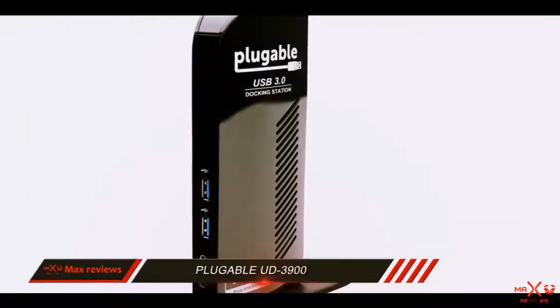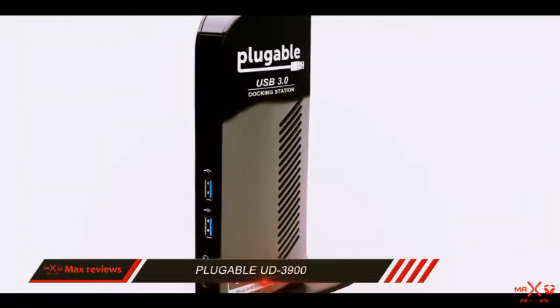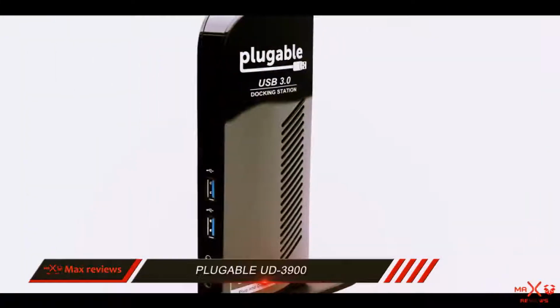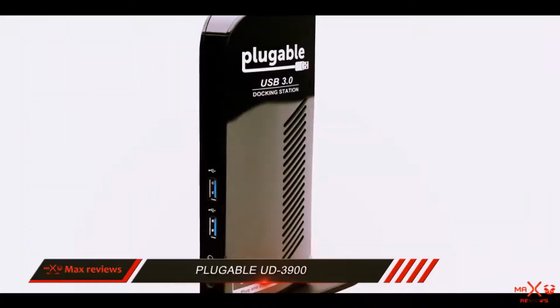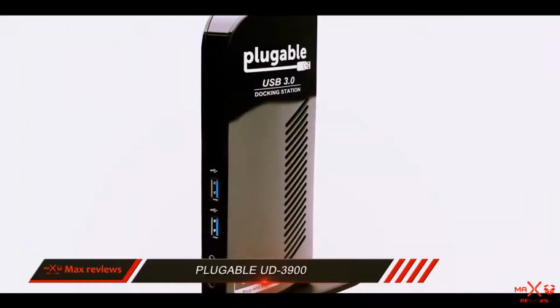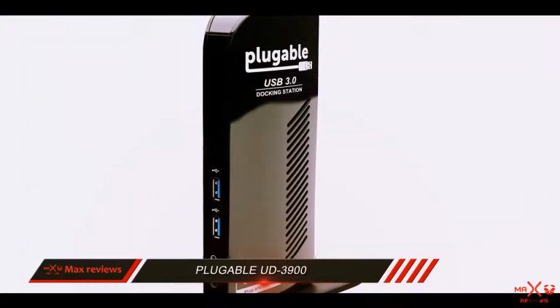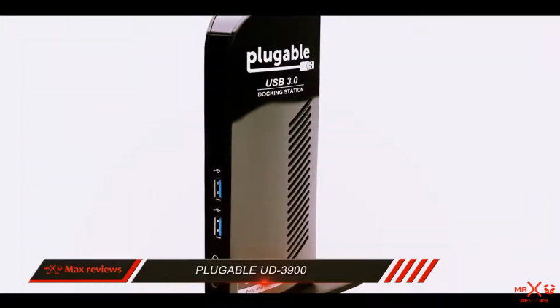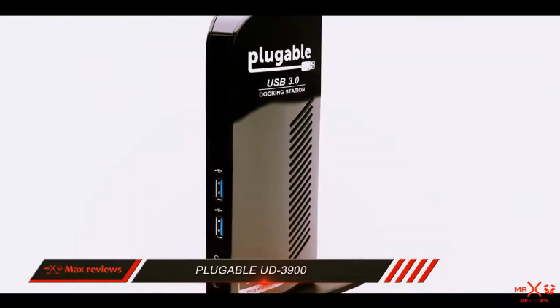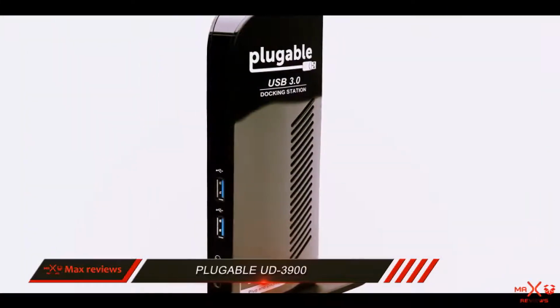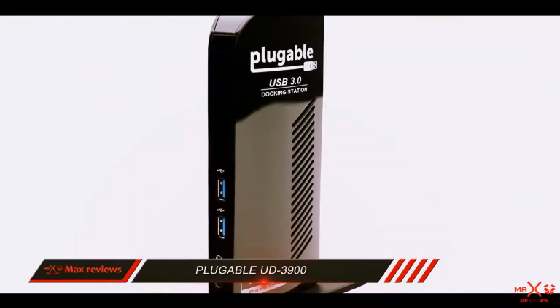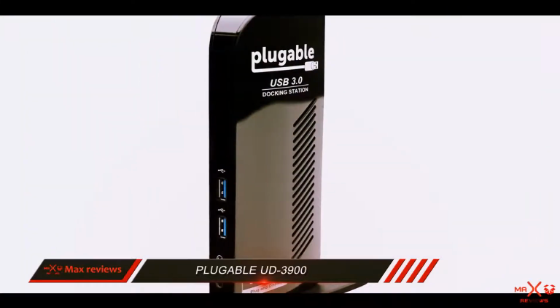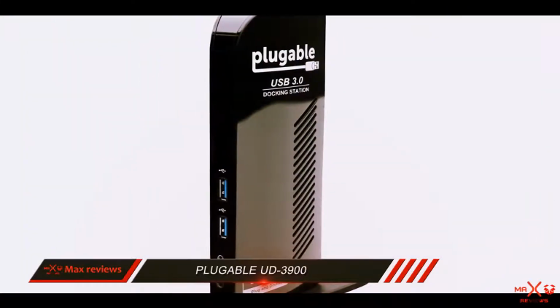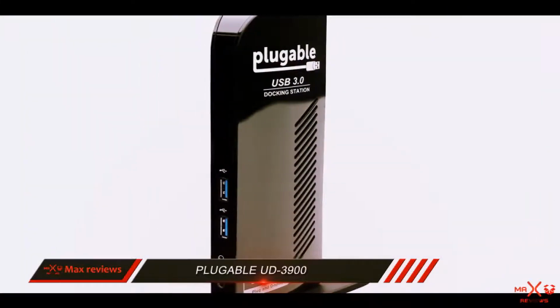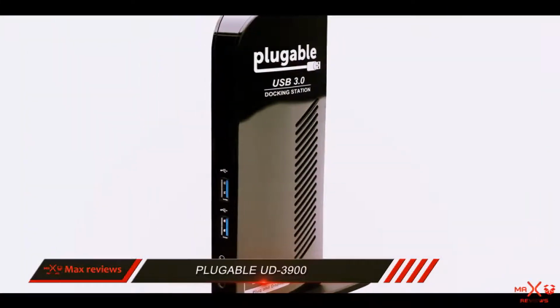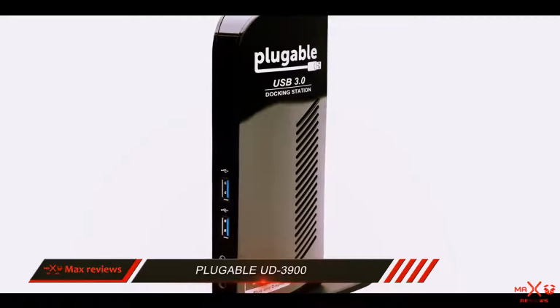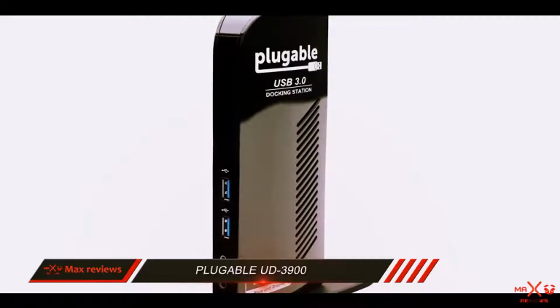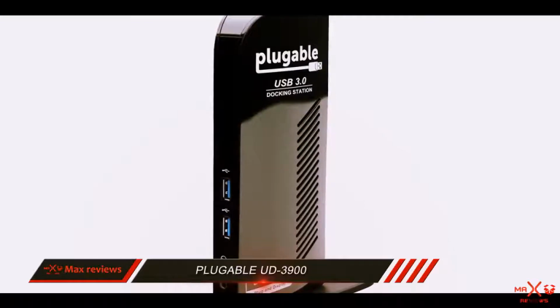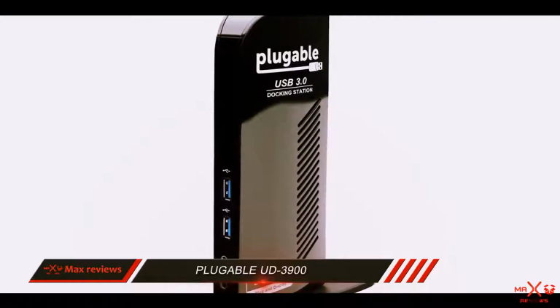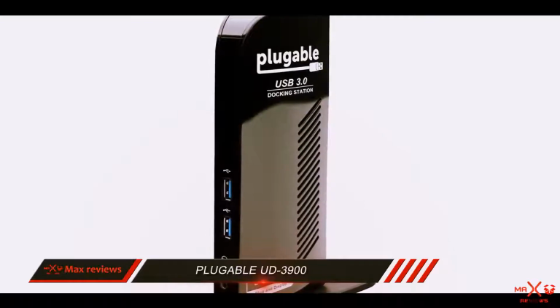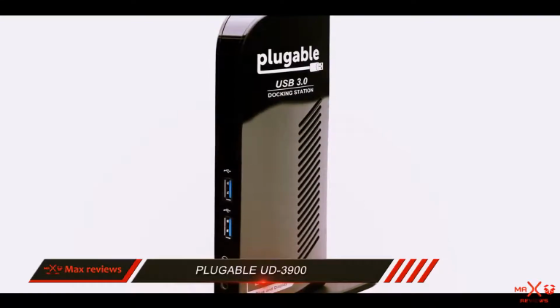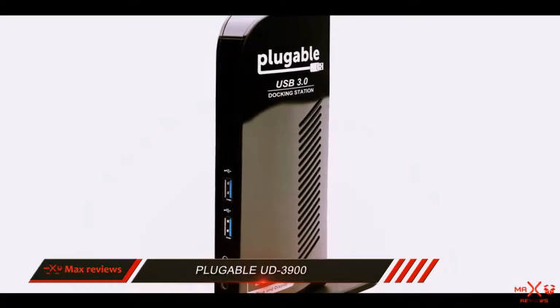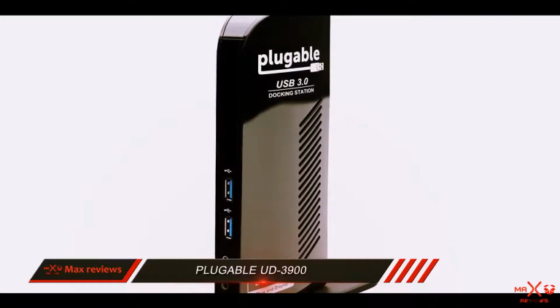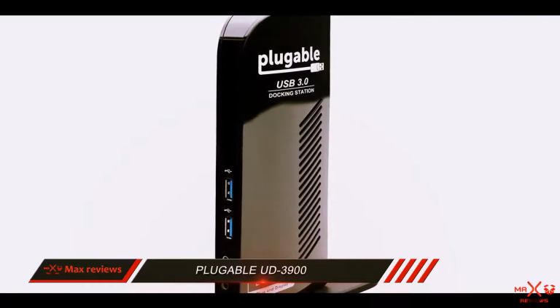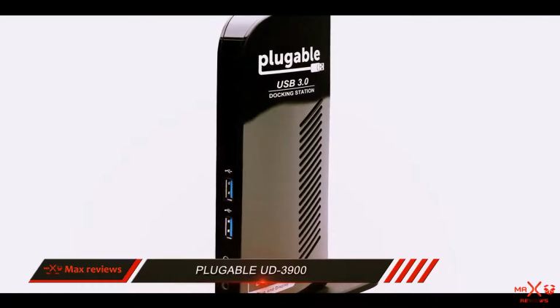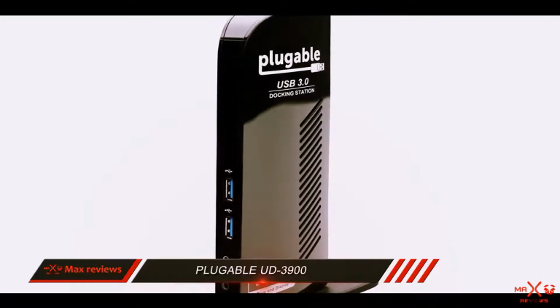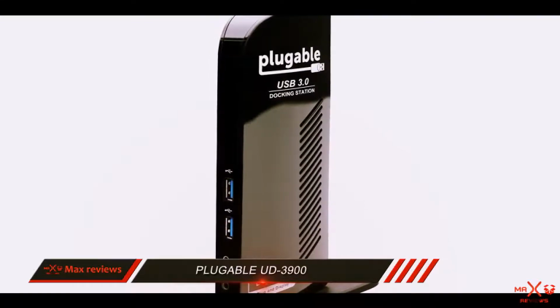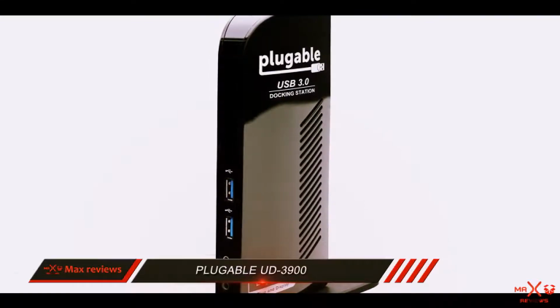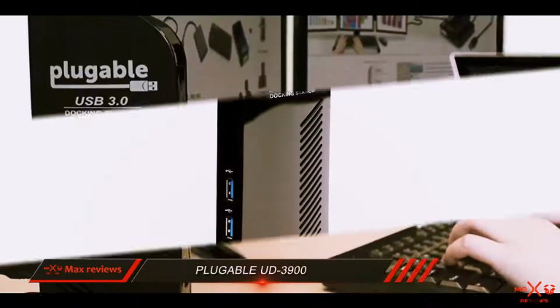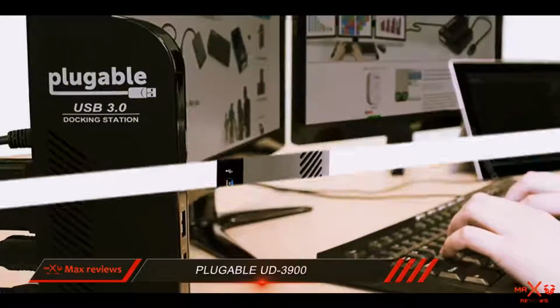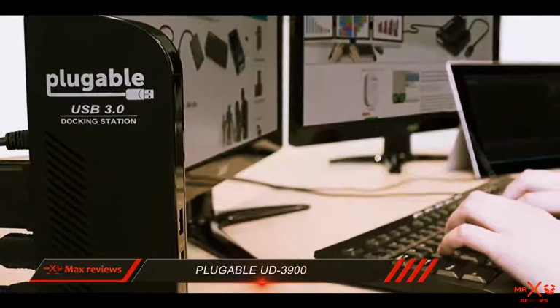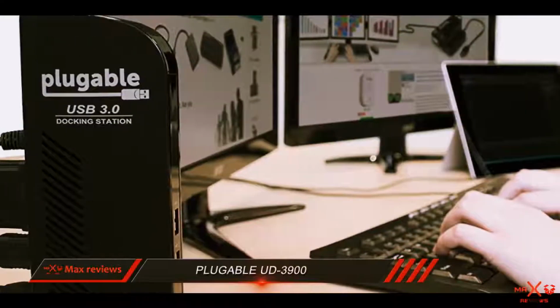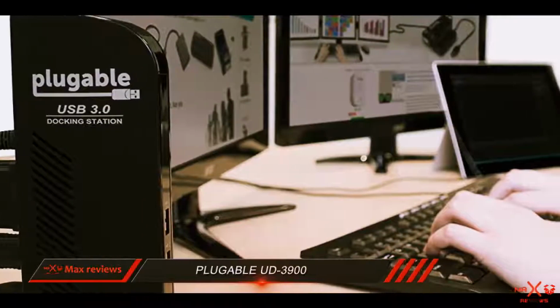To top it all off, Plugable's customer service is top notch, which is one more thing for which this device is highly recommended.